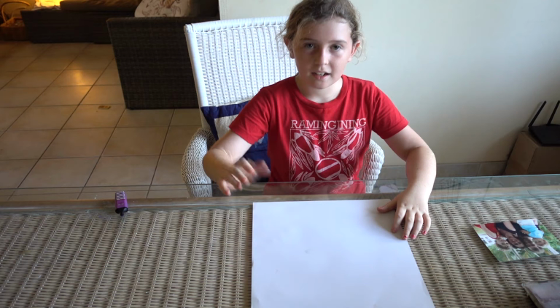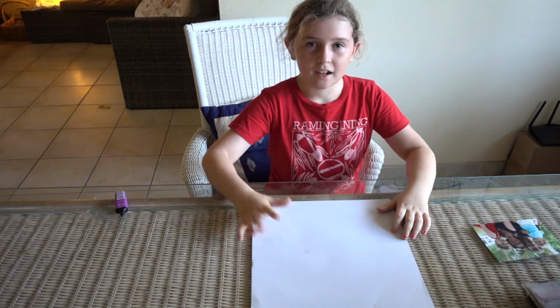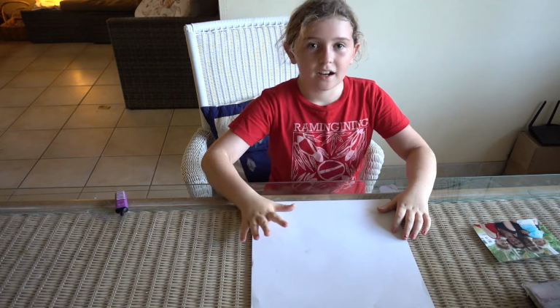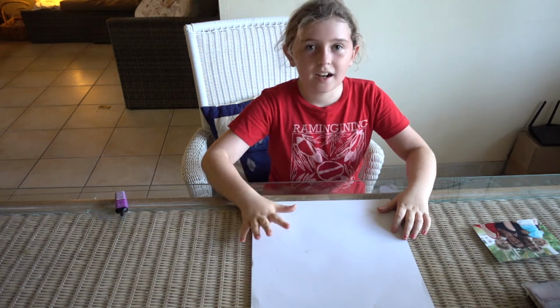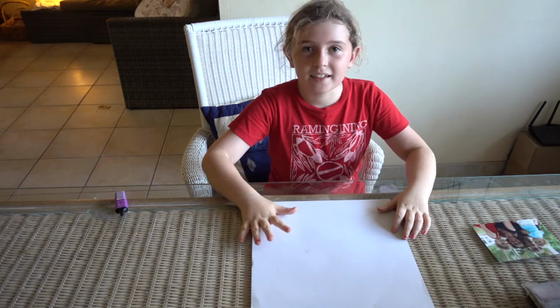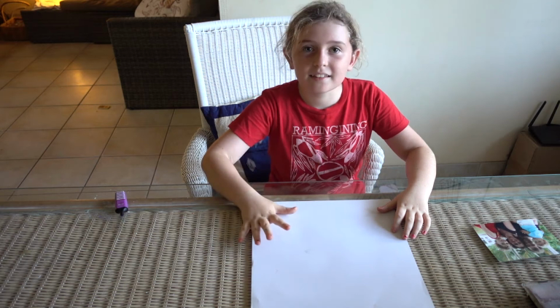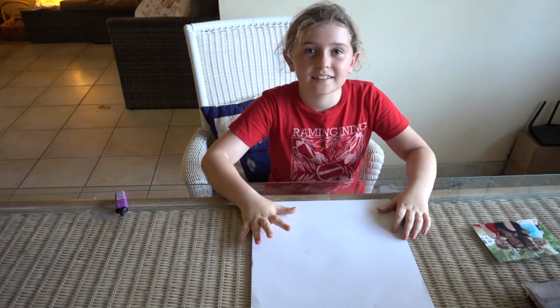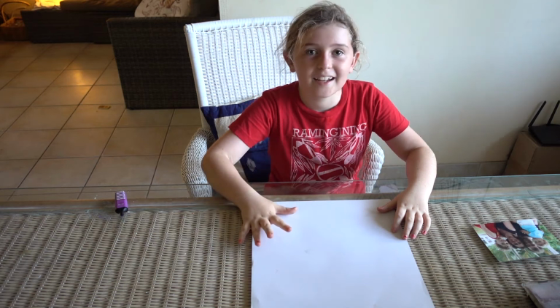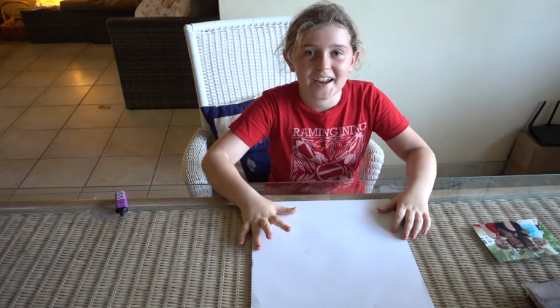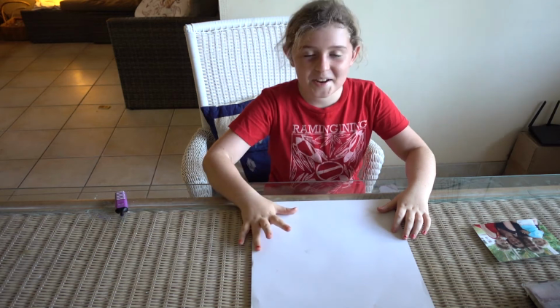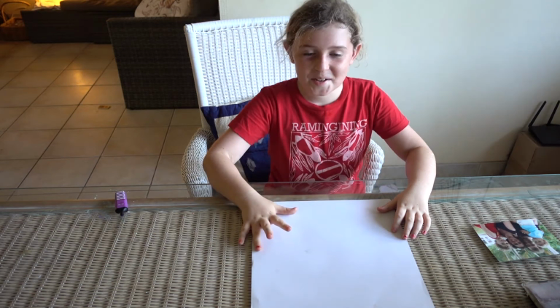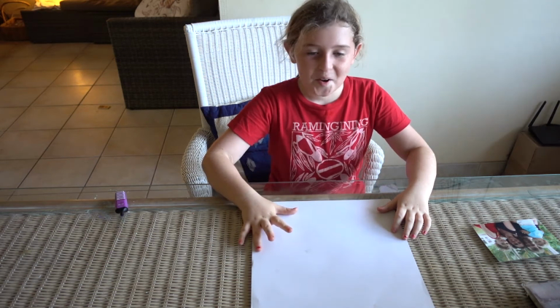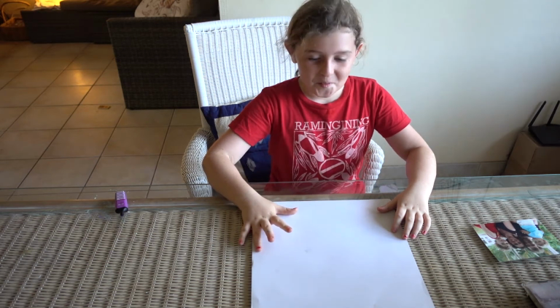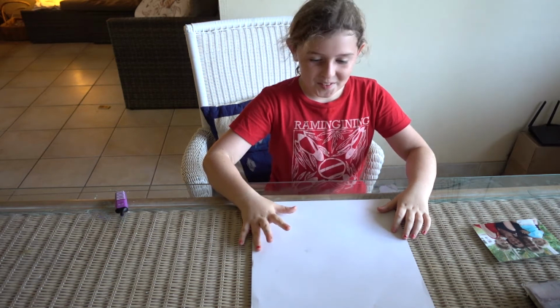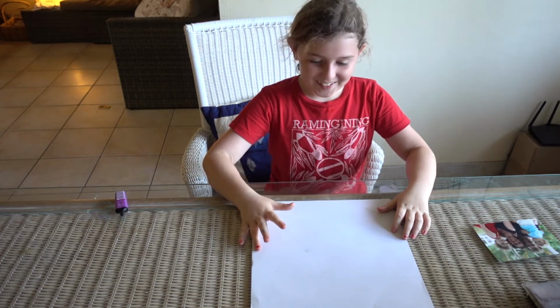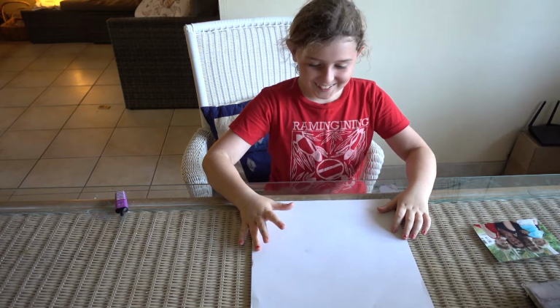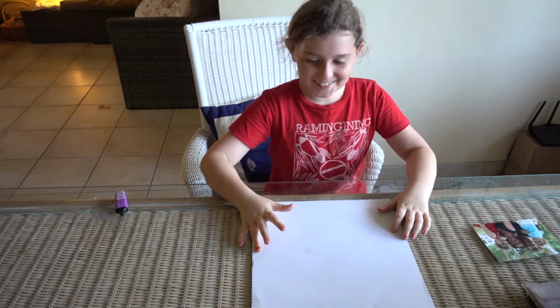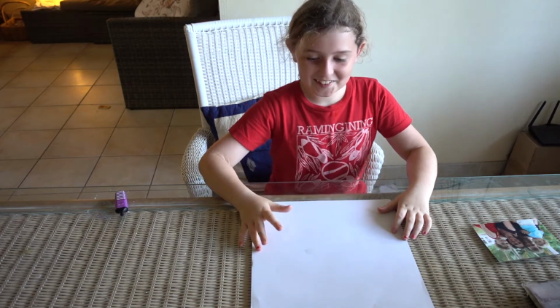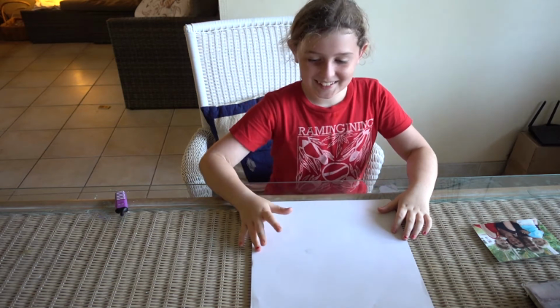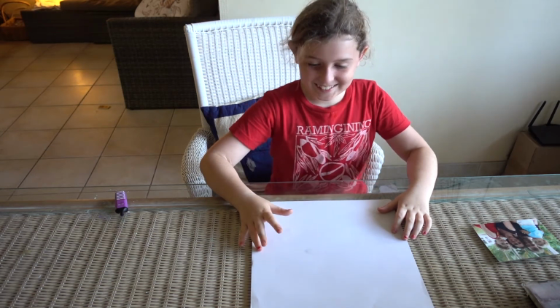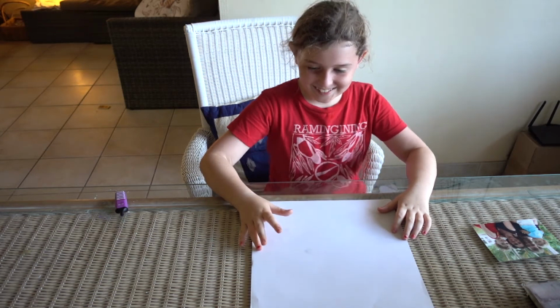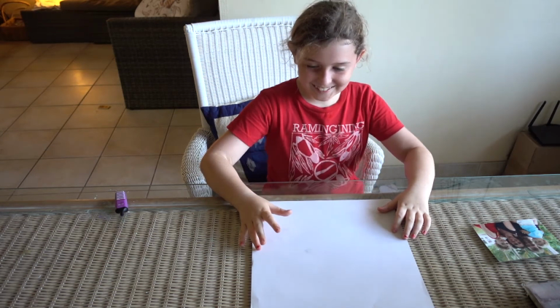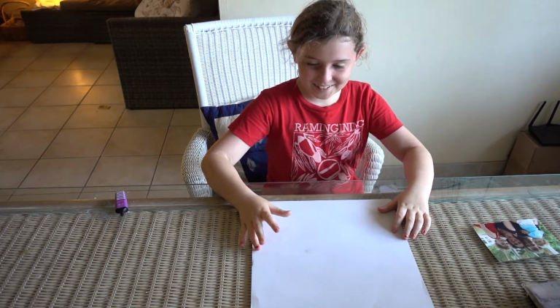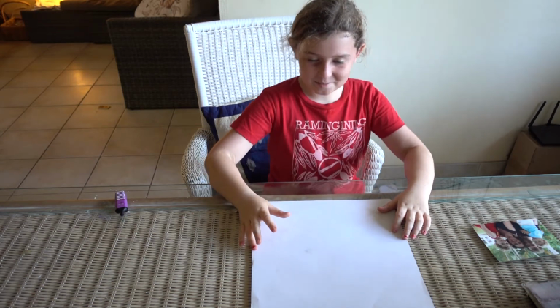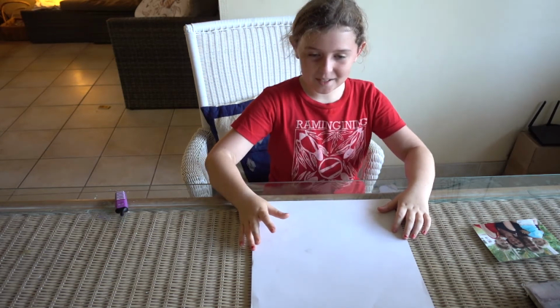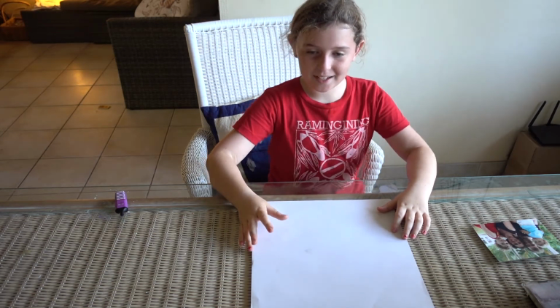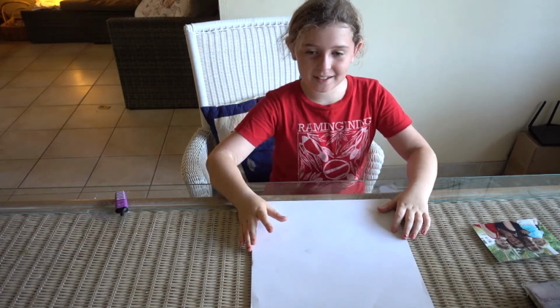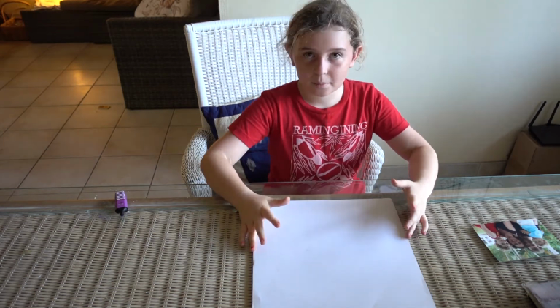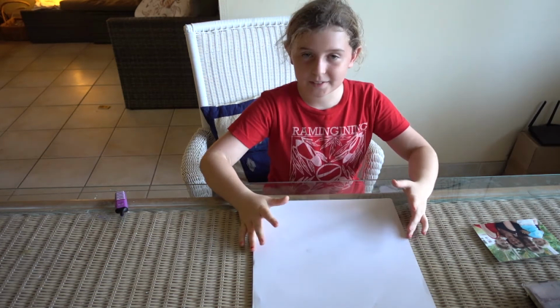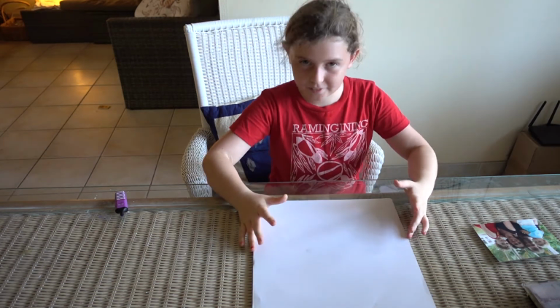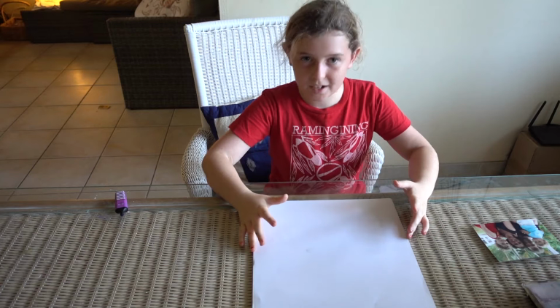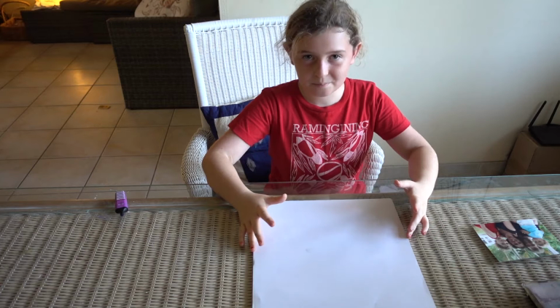Hi, today we're going to make a picture frame.